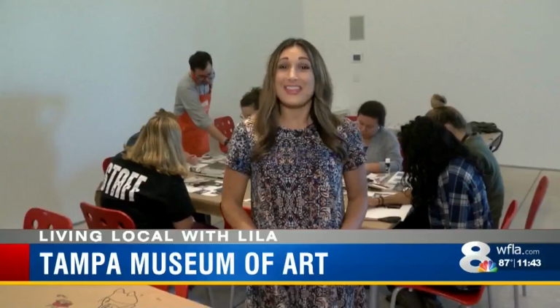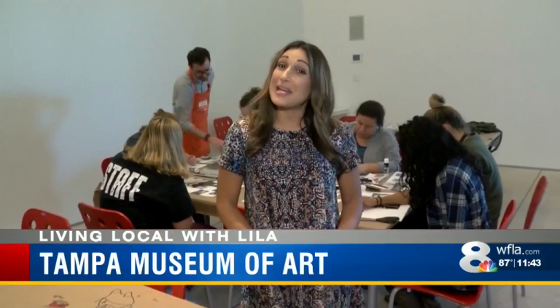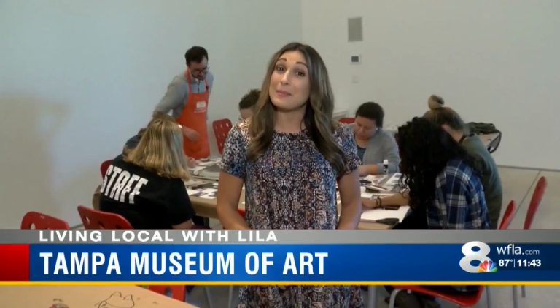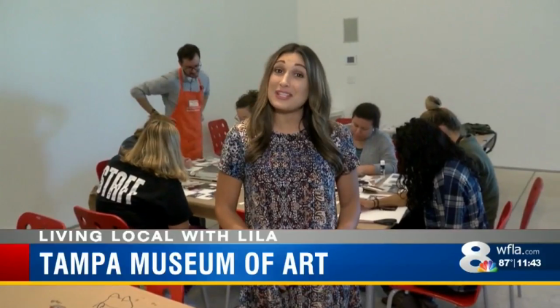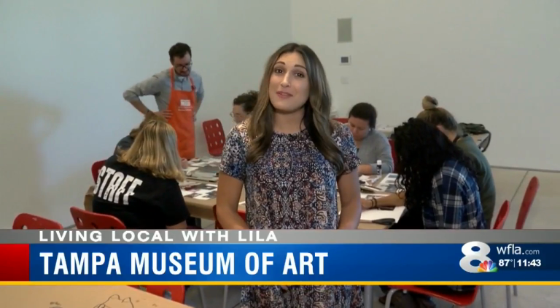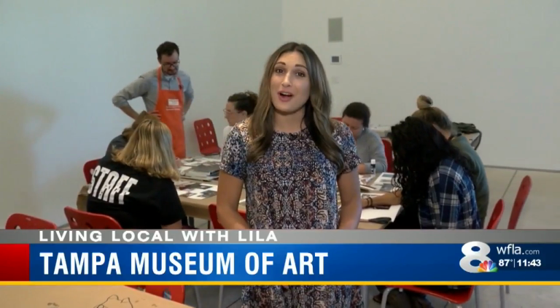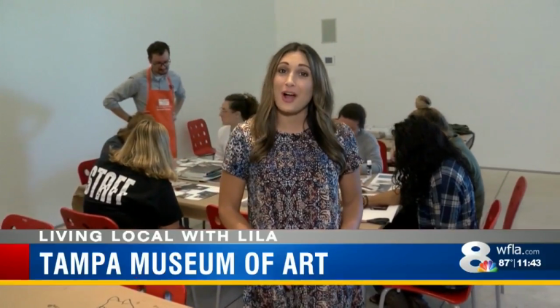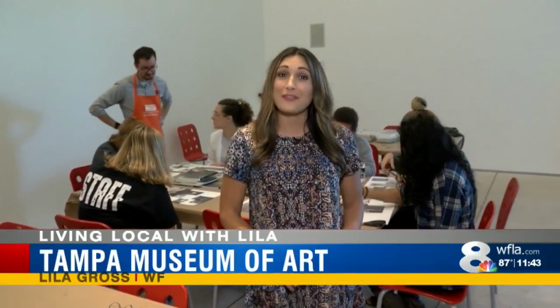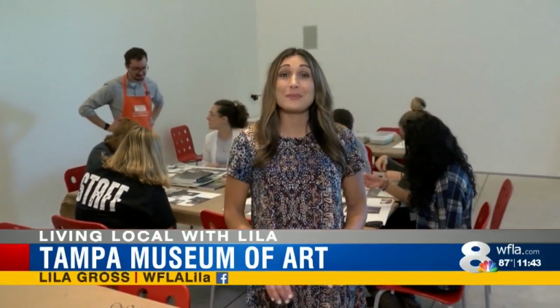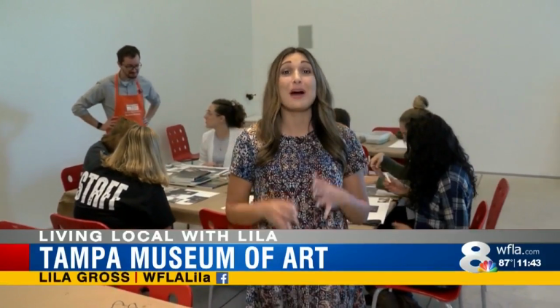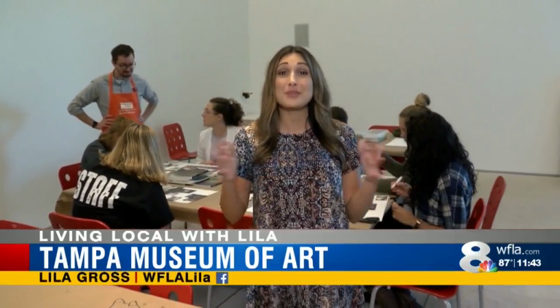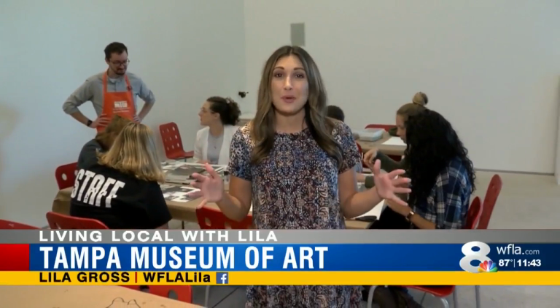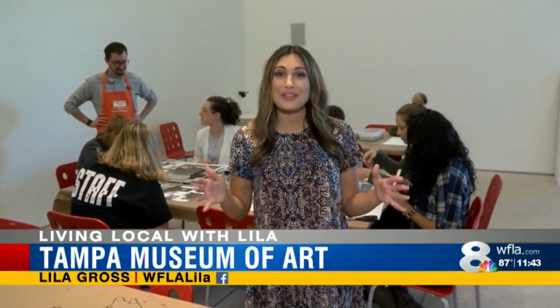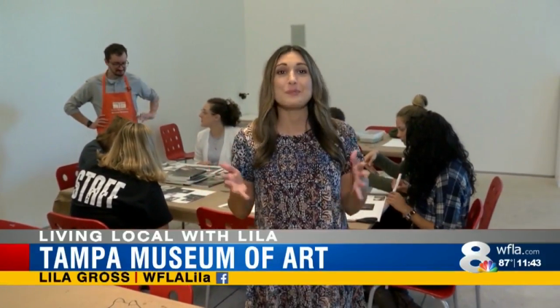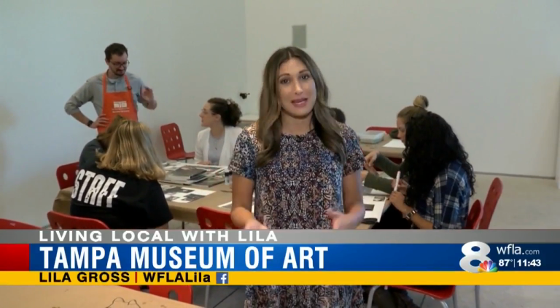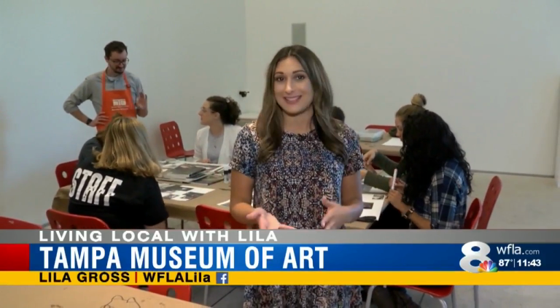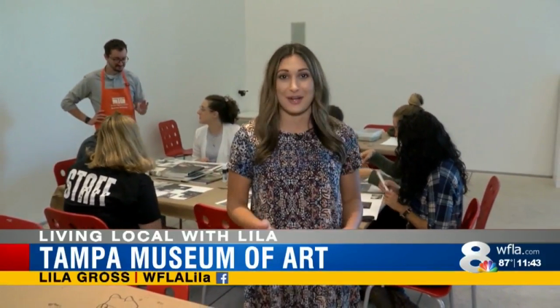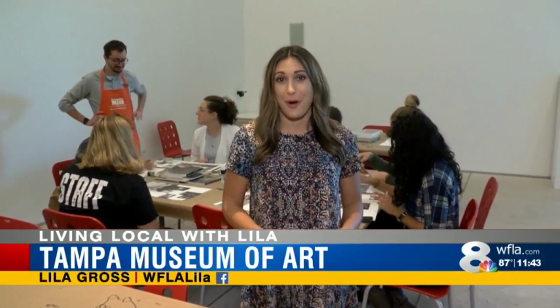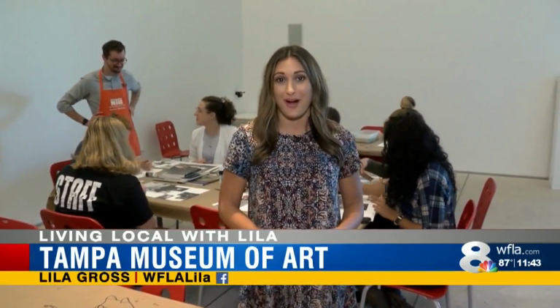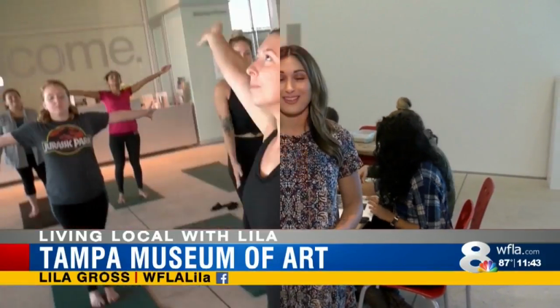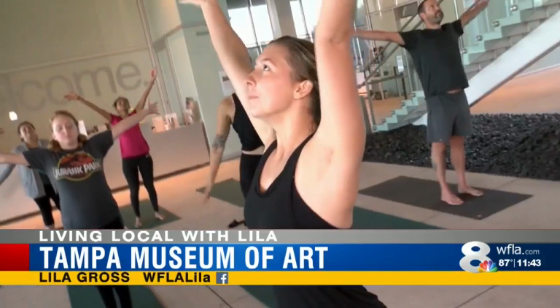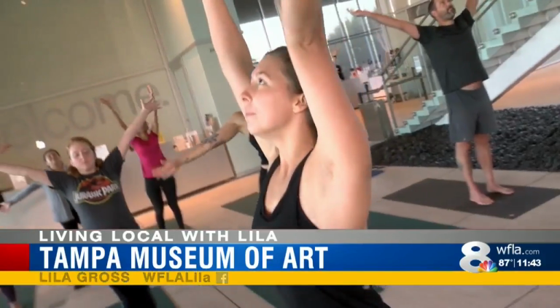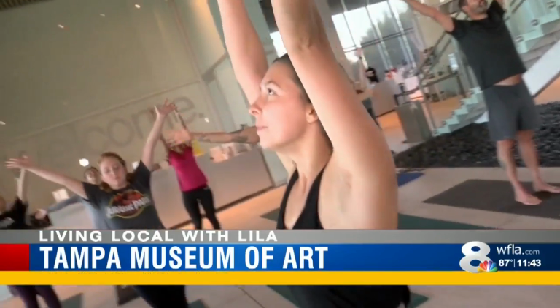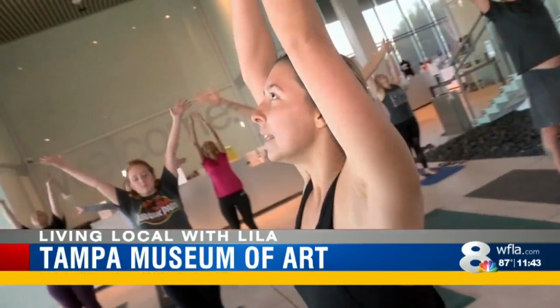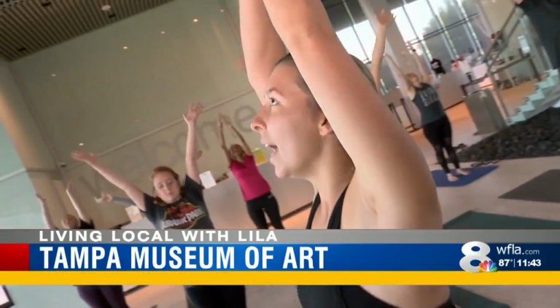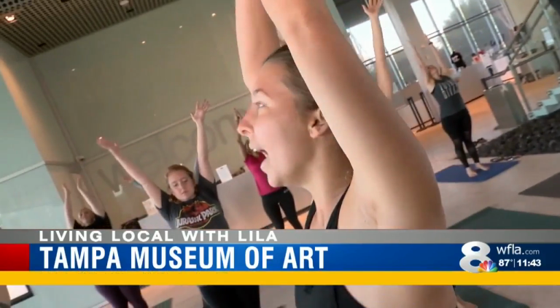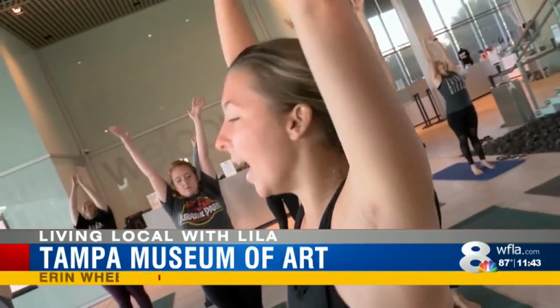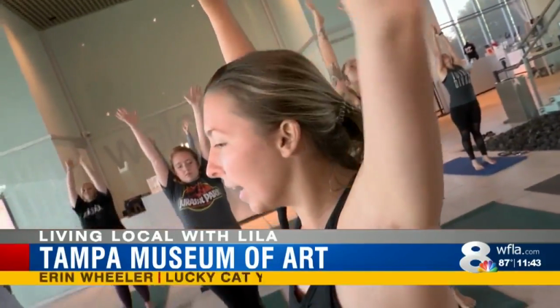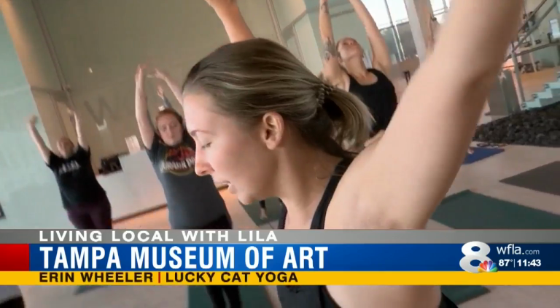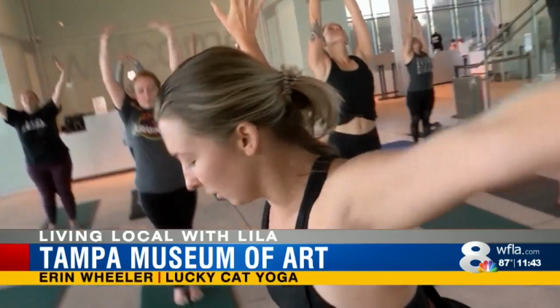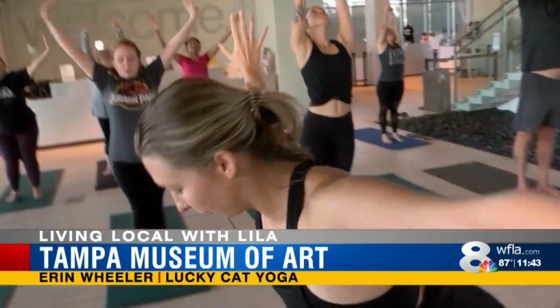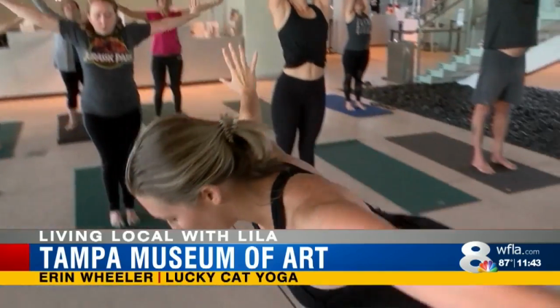The Tampa Museum of Art offers much more than just paintings on a wall. Relax by taking one of the many yoga classes.